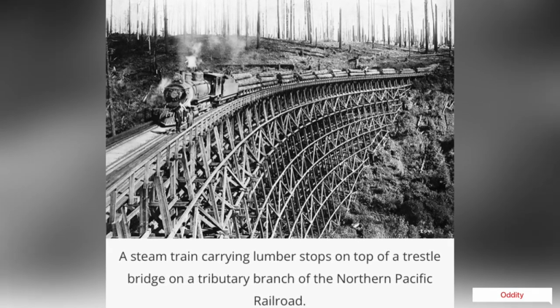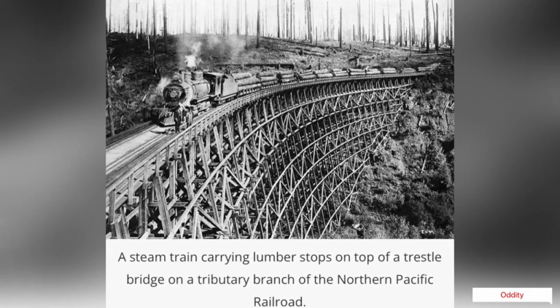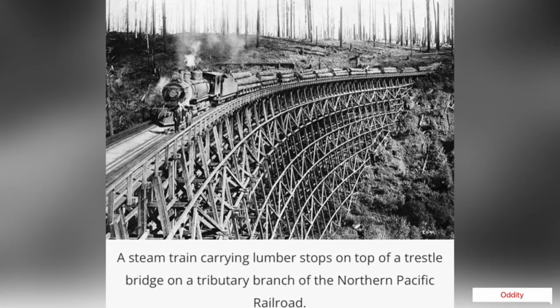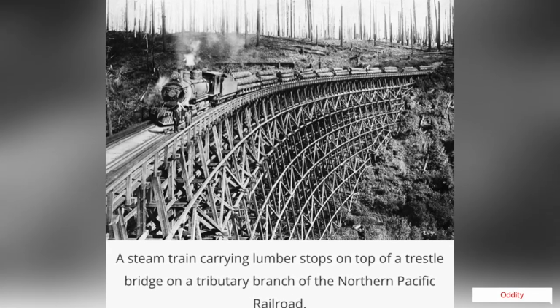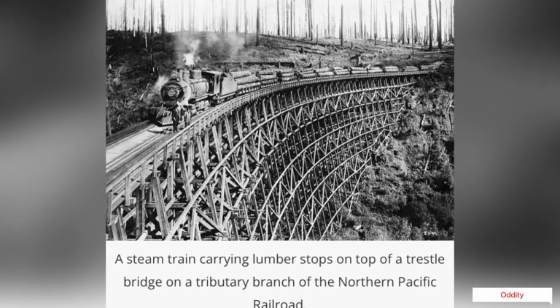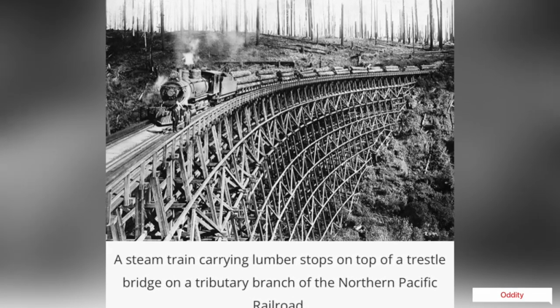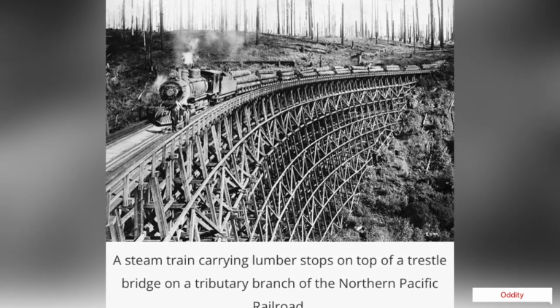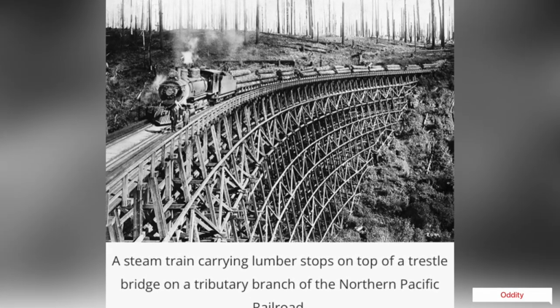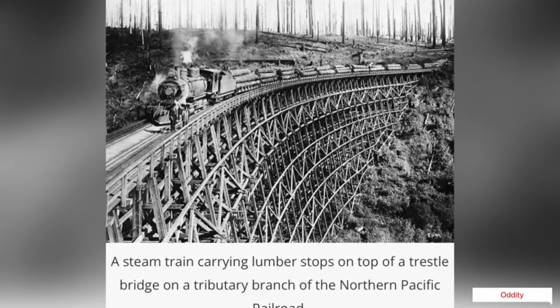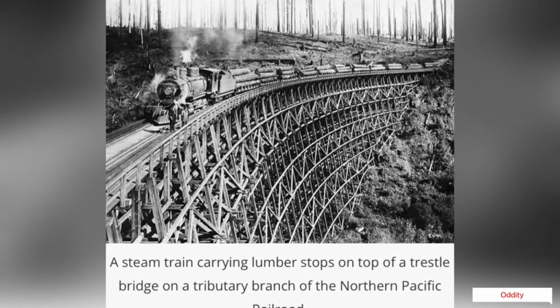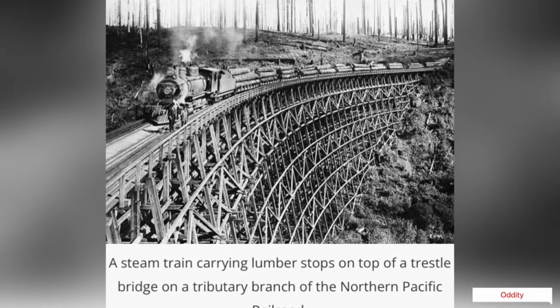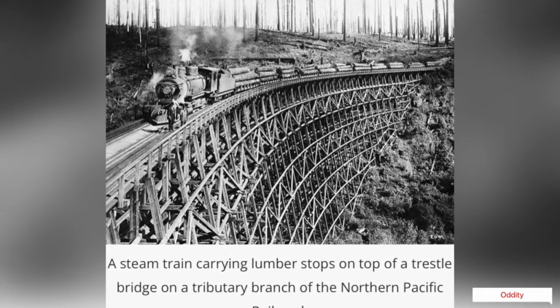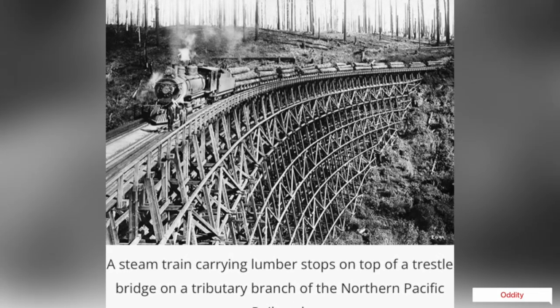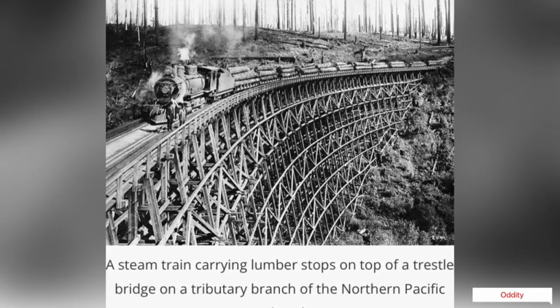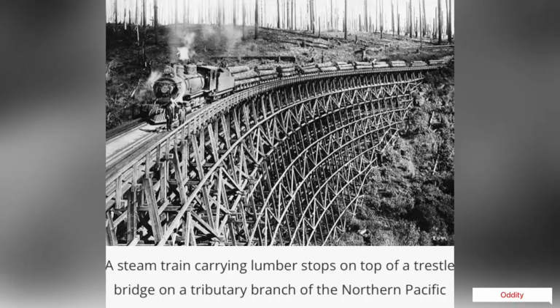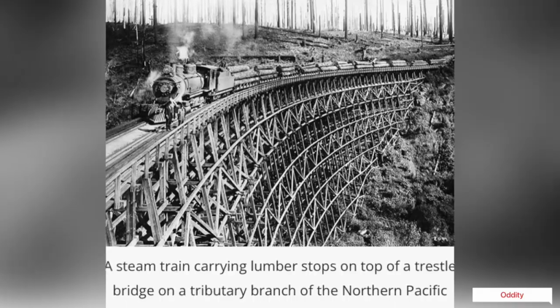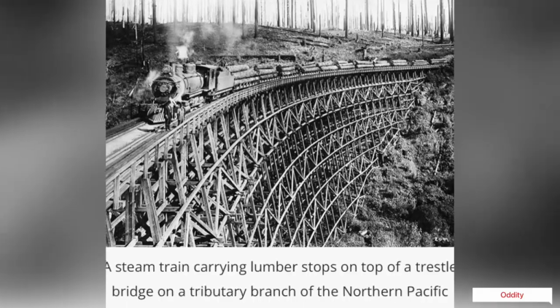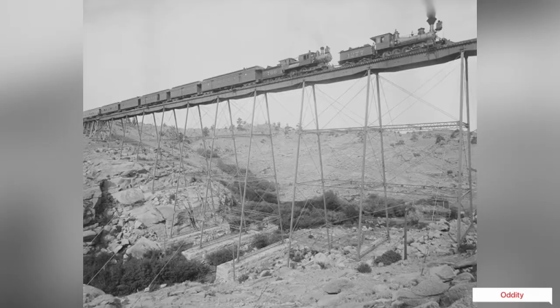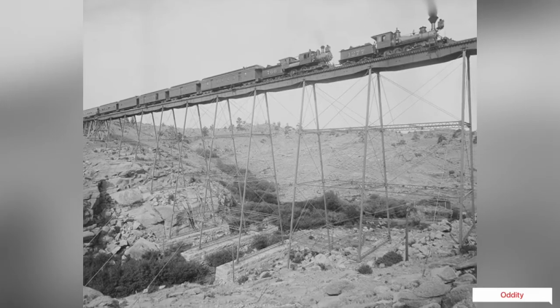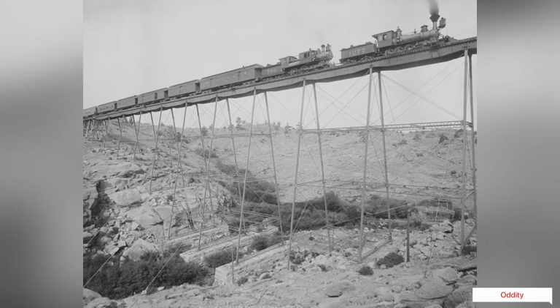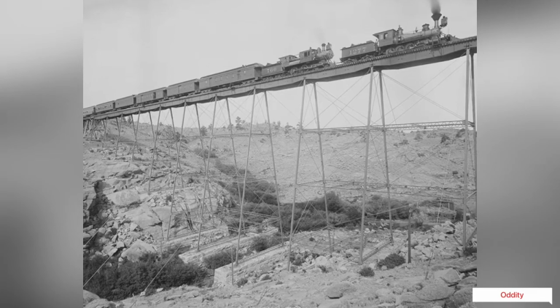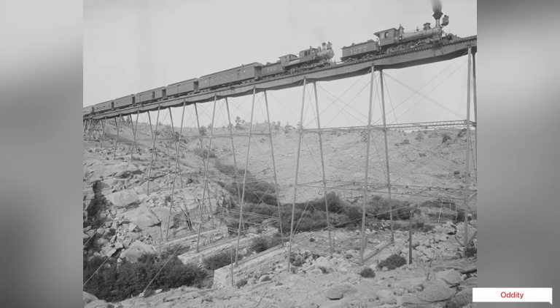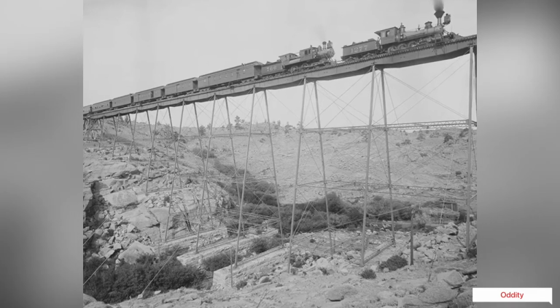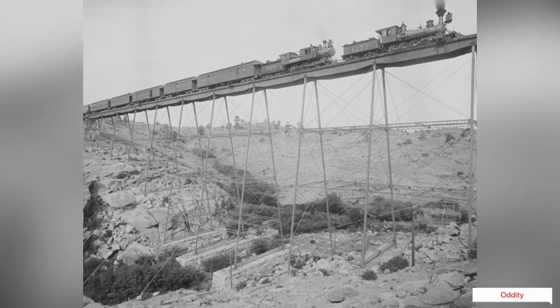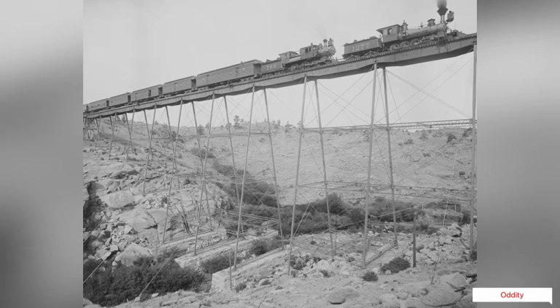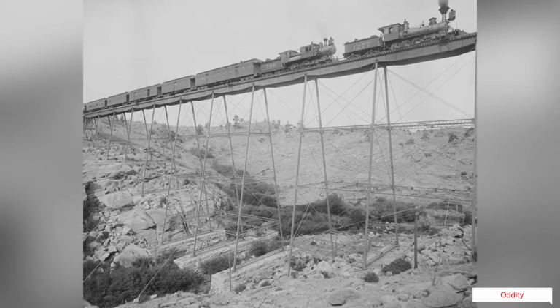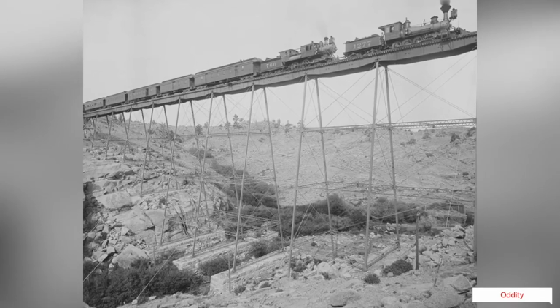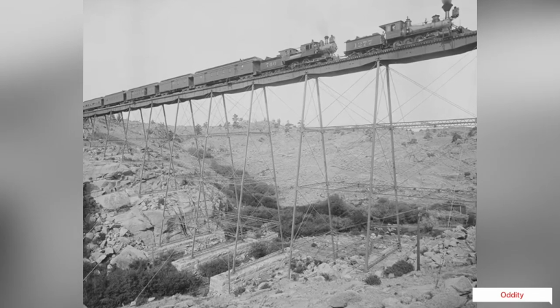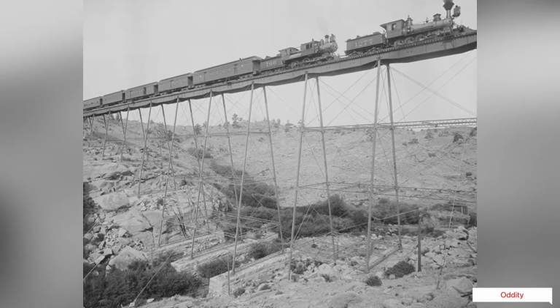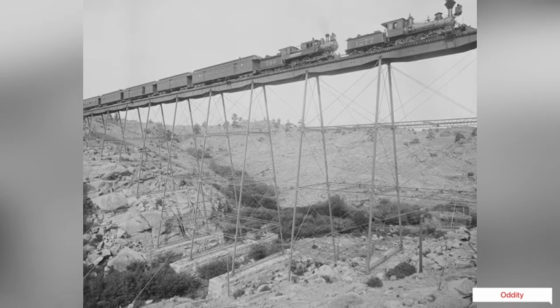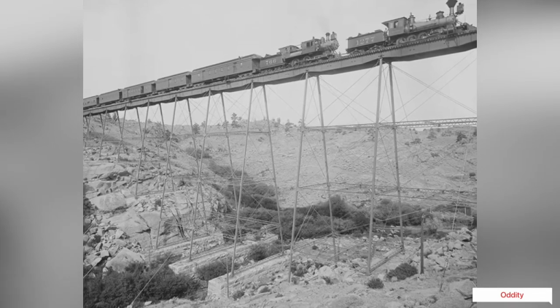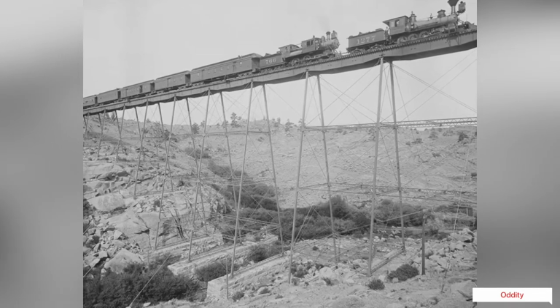Today, many timber trestles have been replaced with more modern structures made from steel or concrete. However, some timber trestles still remain and are maintained as historical landmarks.